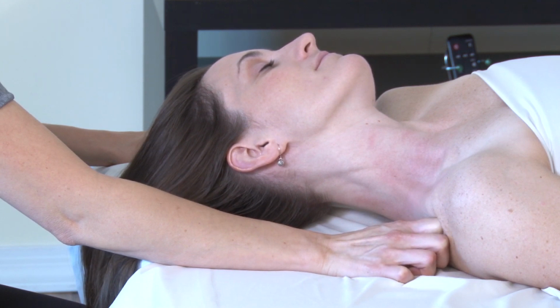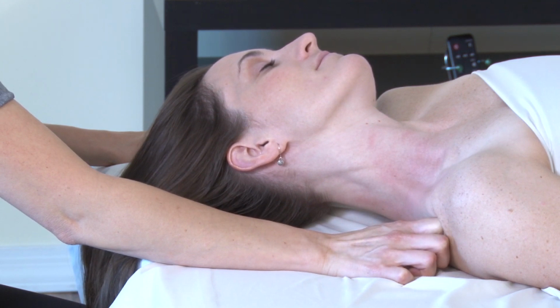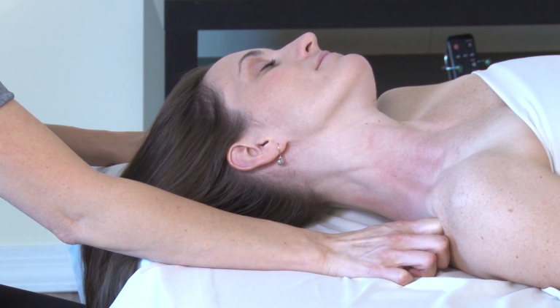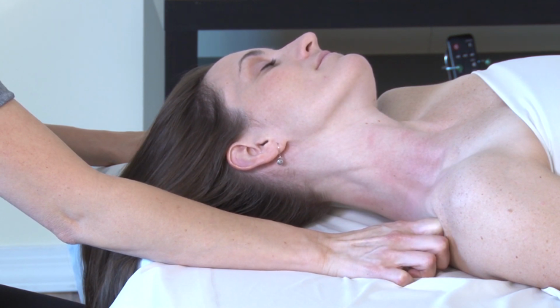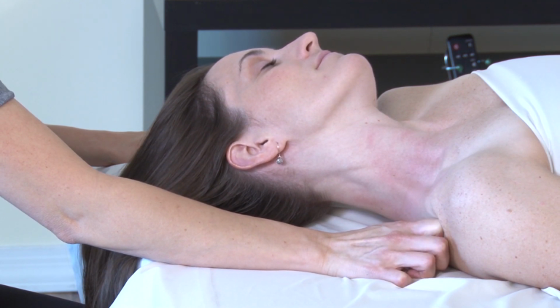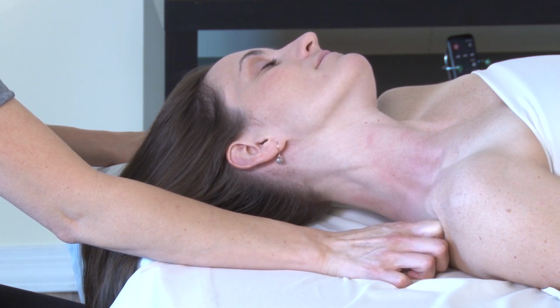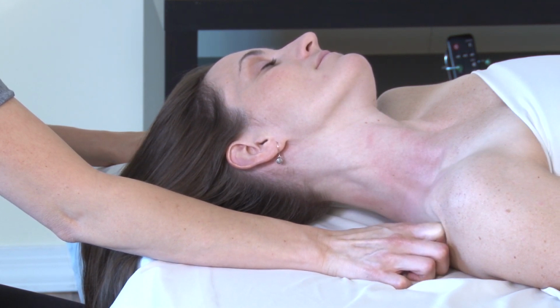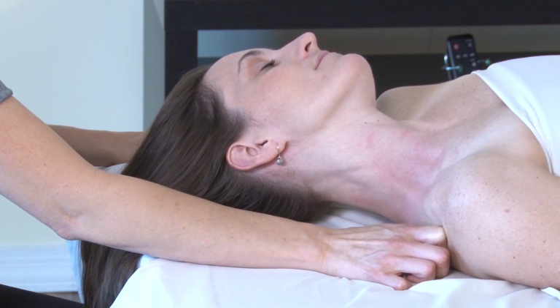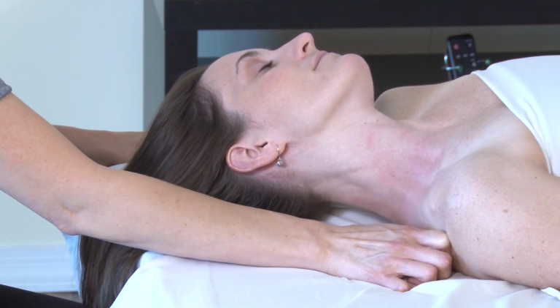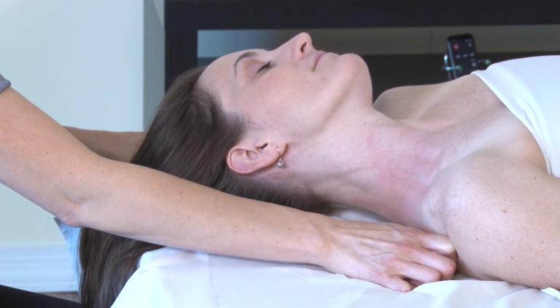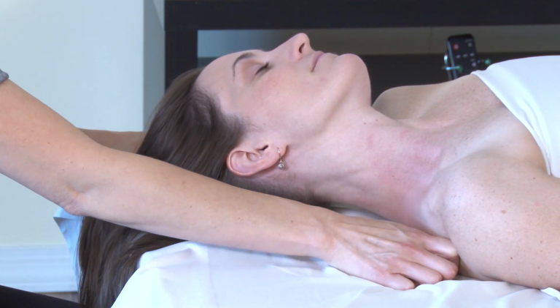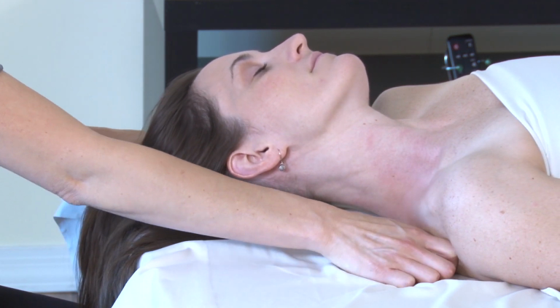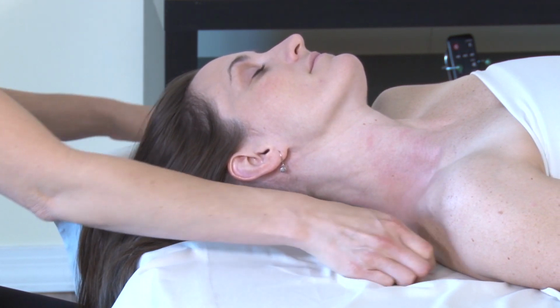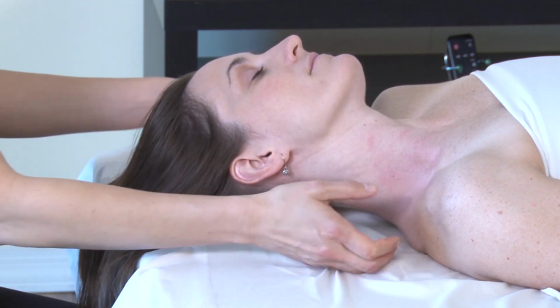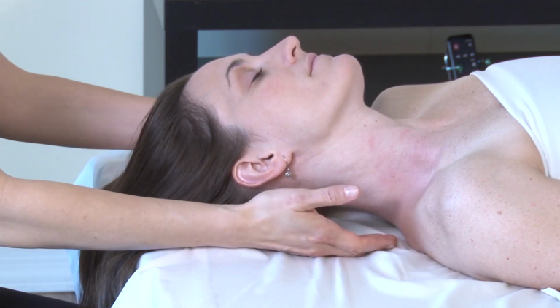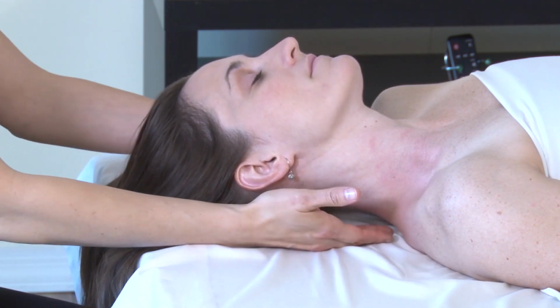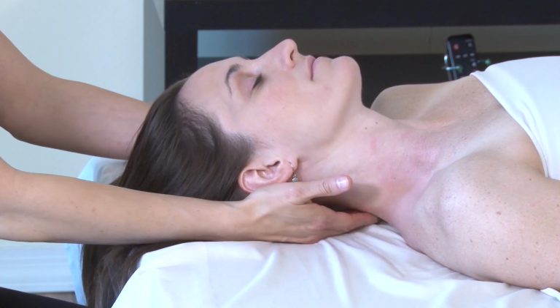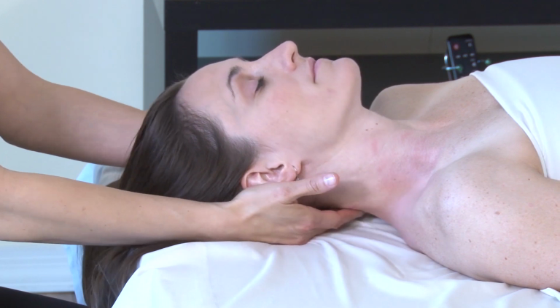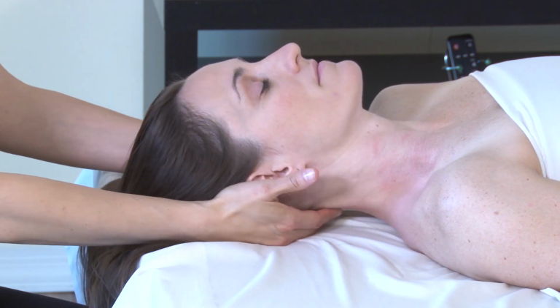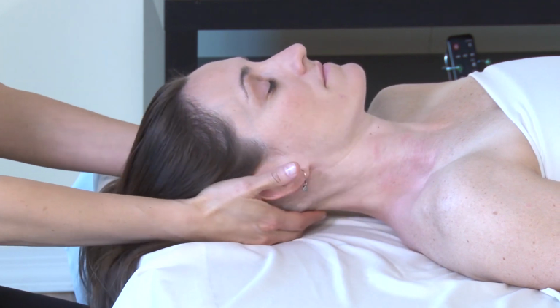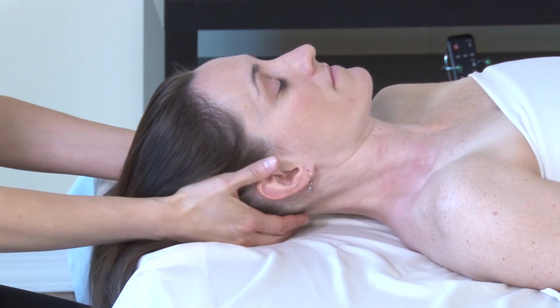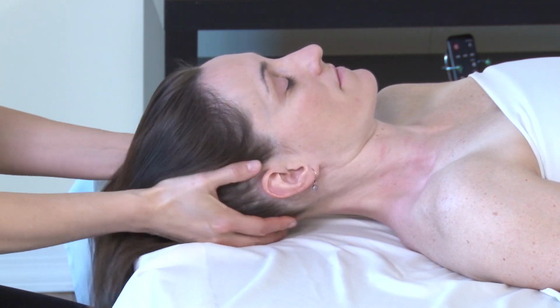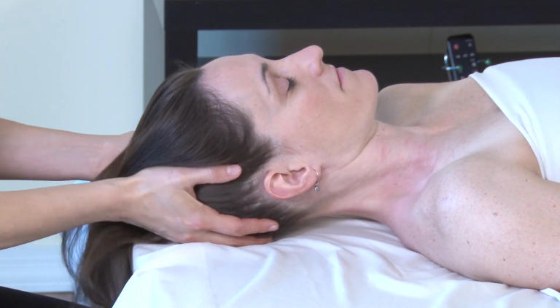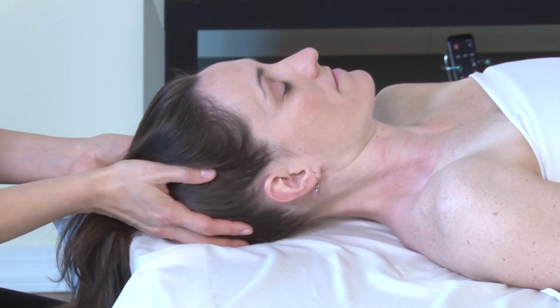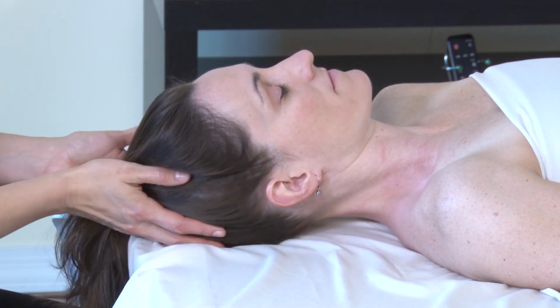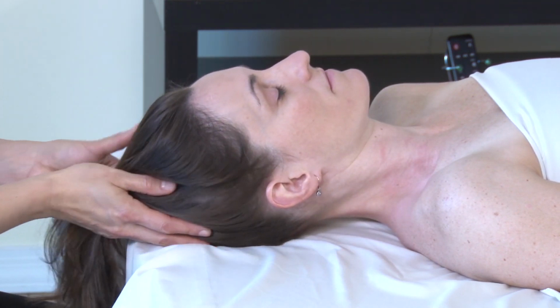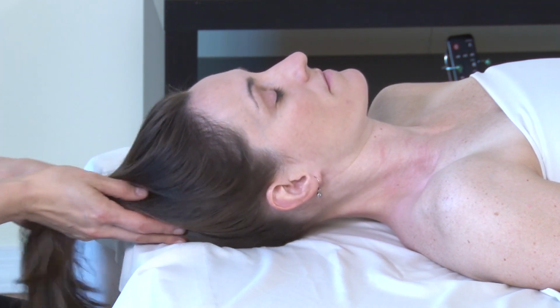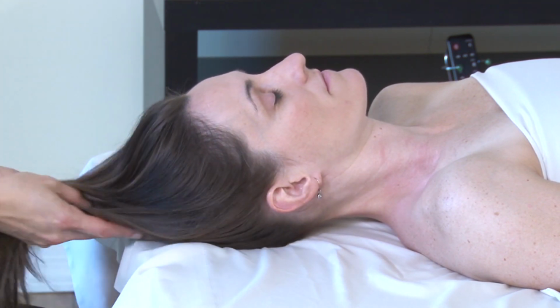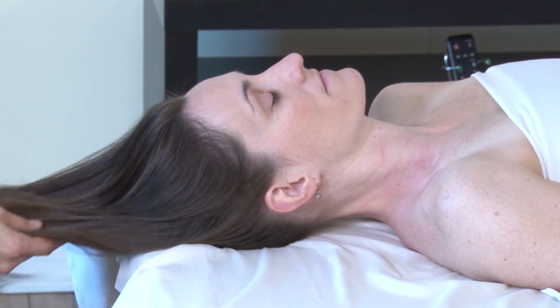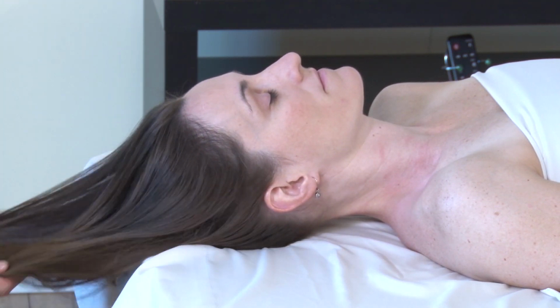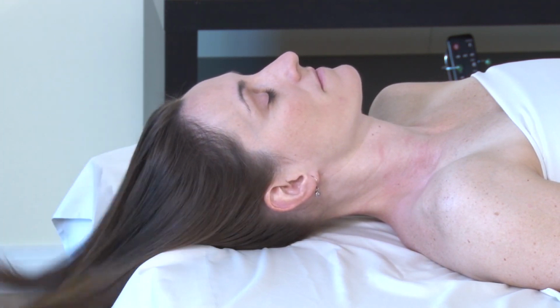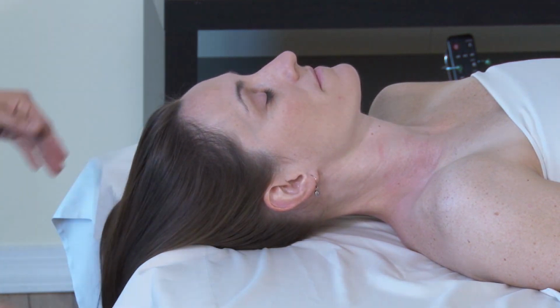We'll bring the head back to neutral as we repeat on the opposite side, if you'd like.